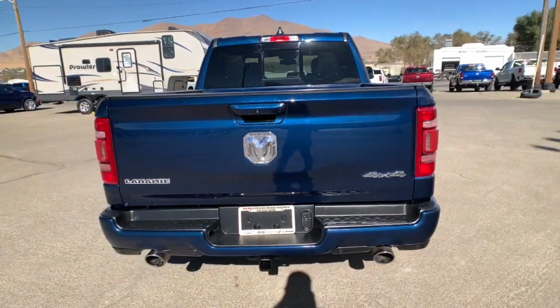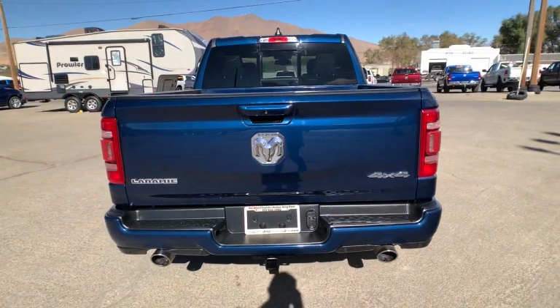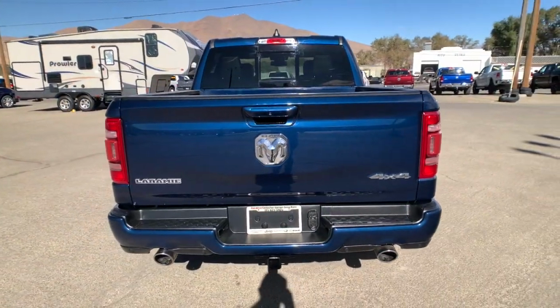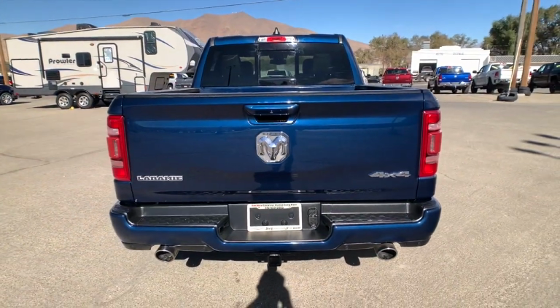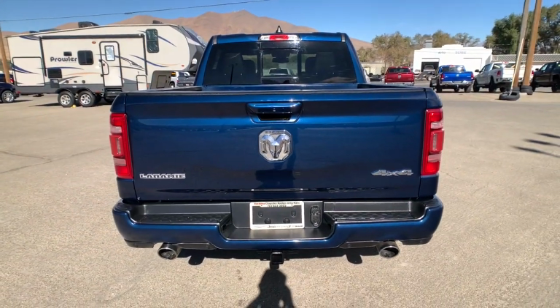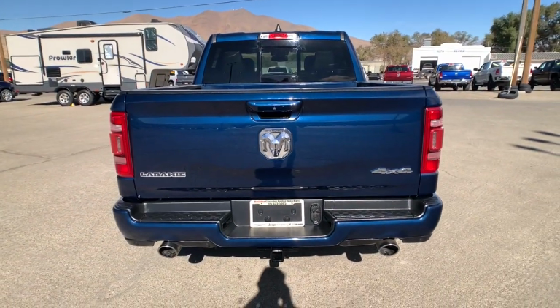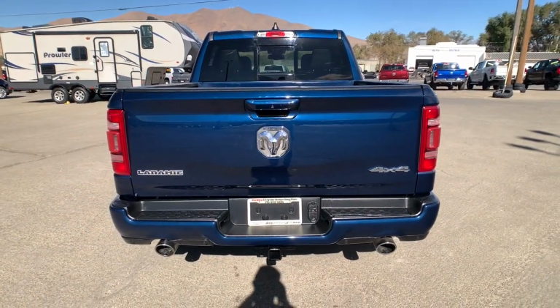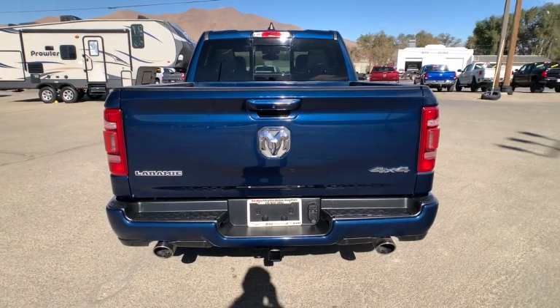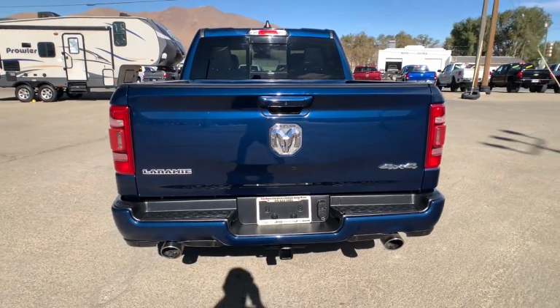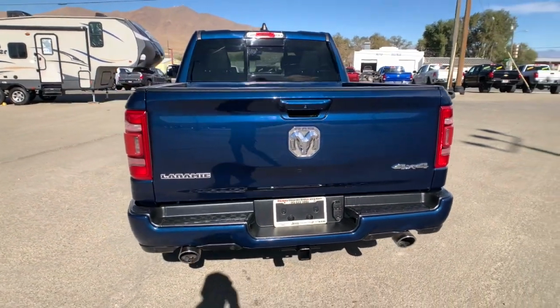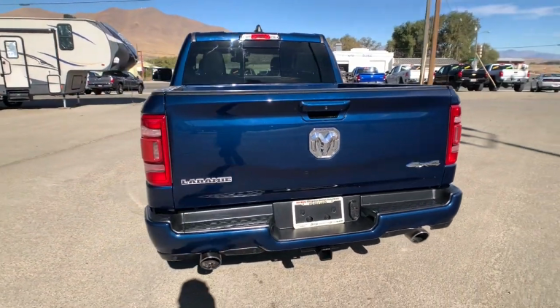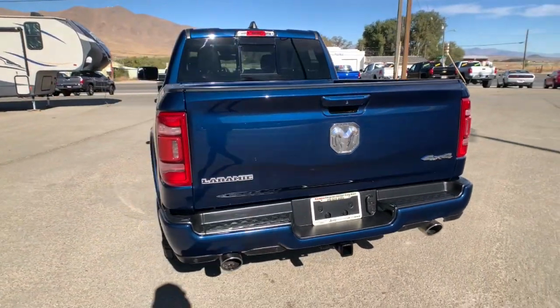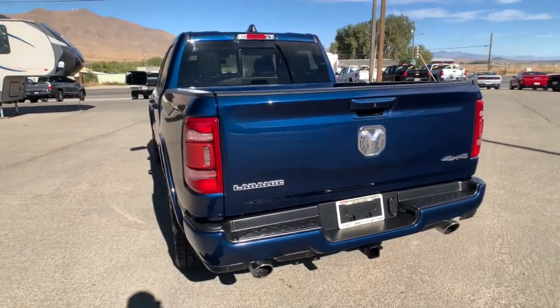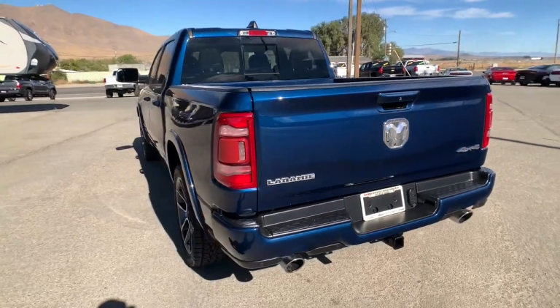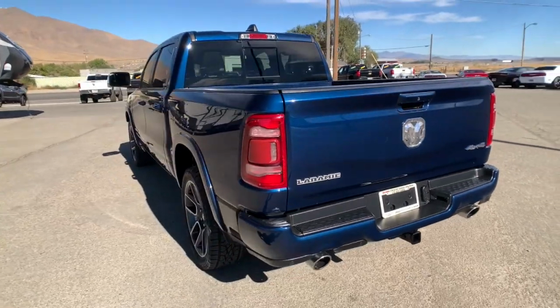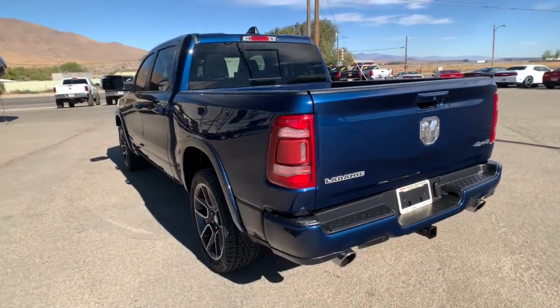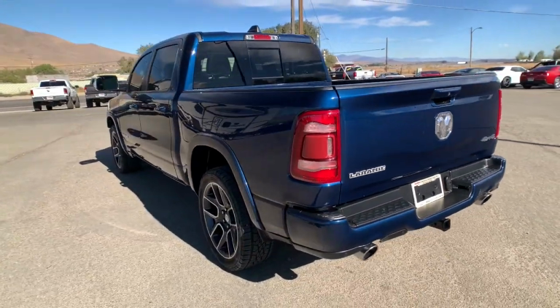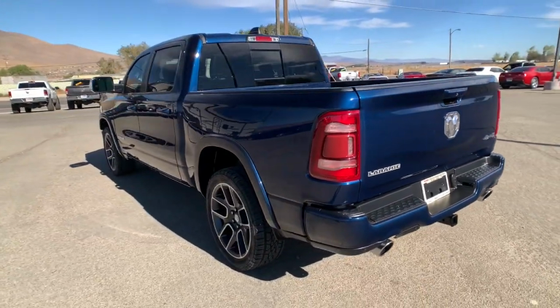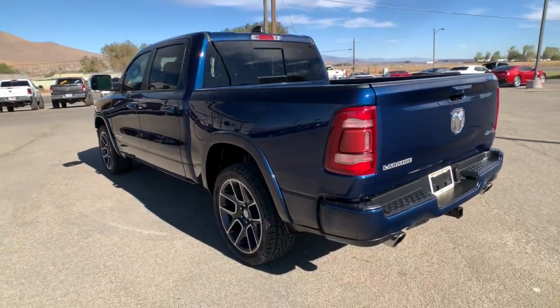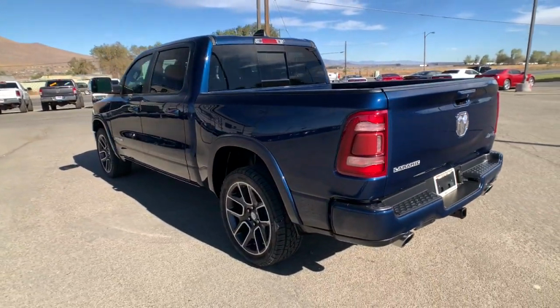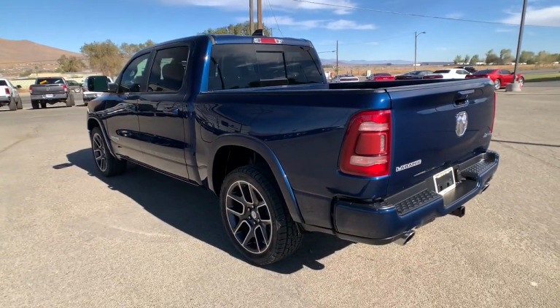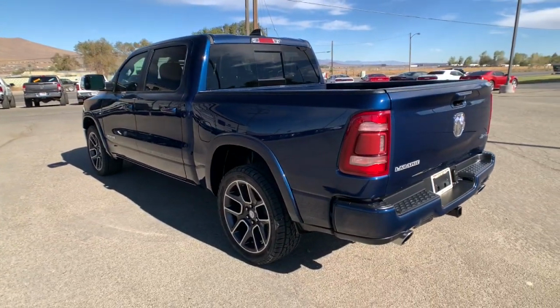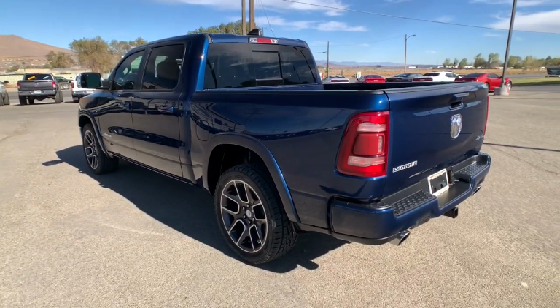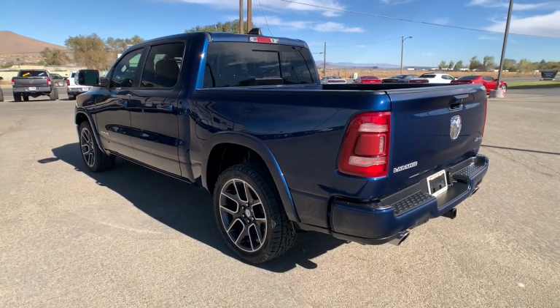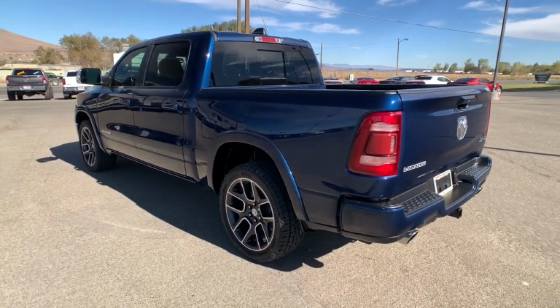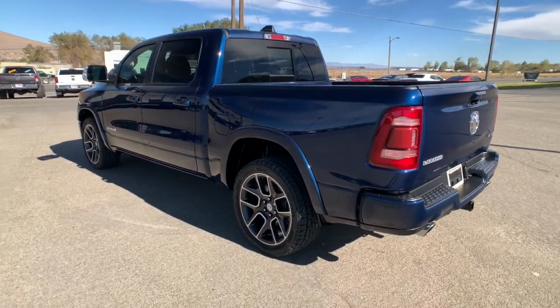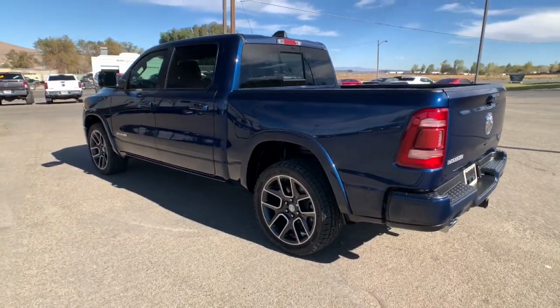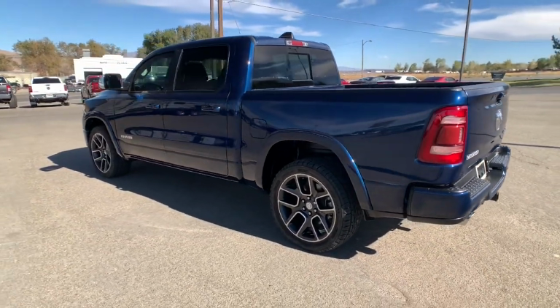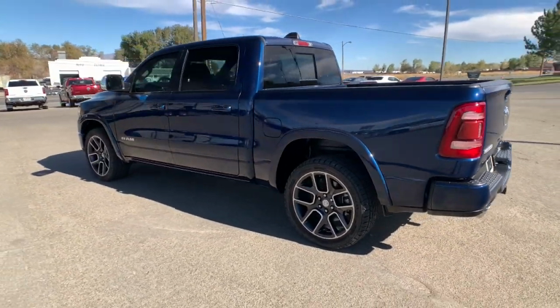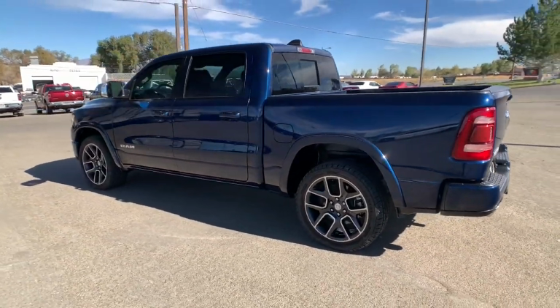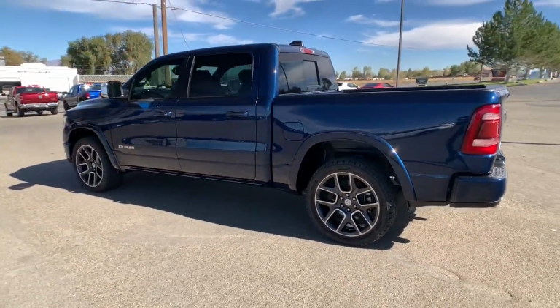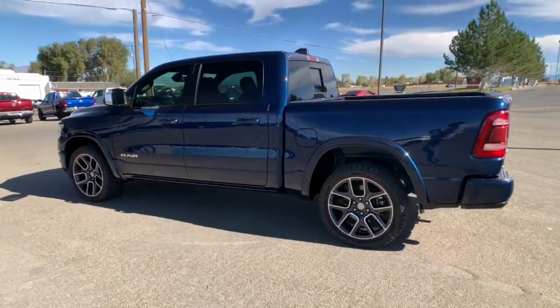Leather steering wheel. Don't do the job unless you can do it right. Drive the truck that has the capability you need. The Ram 1500.